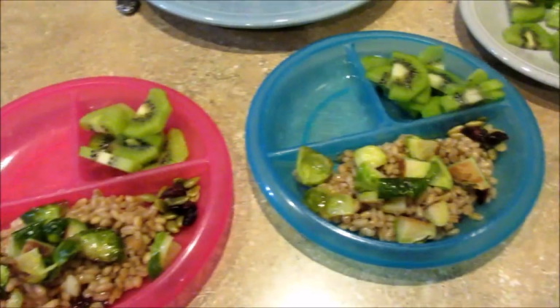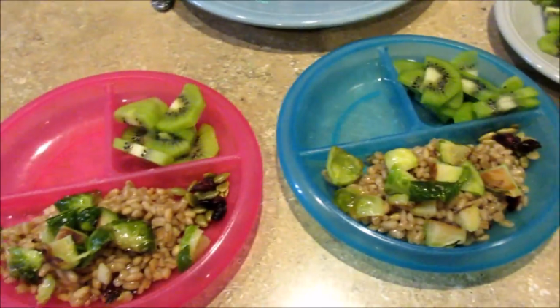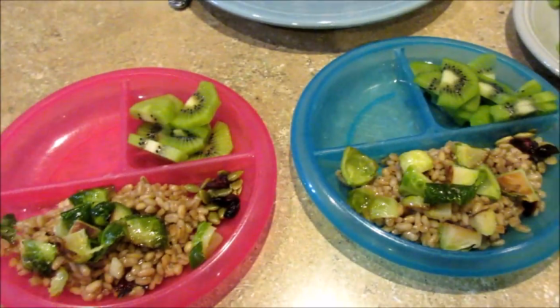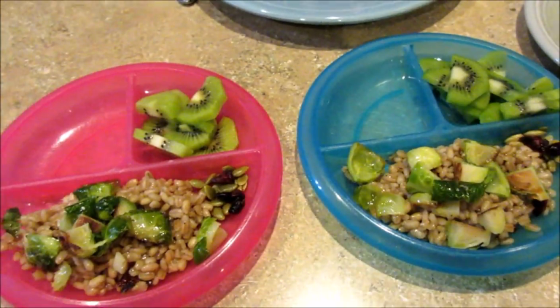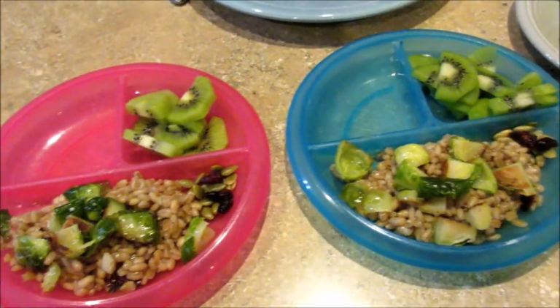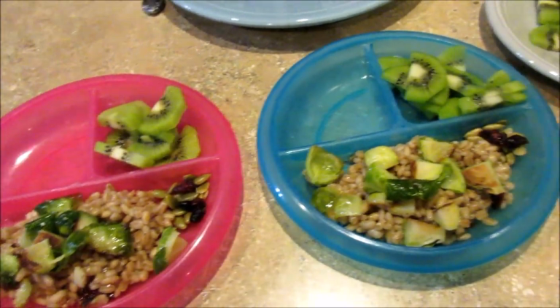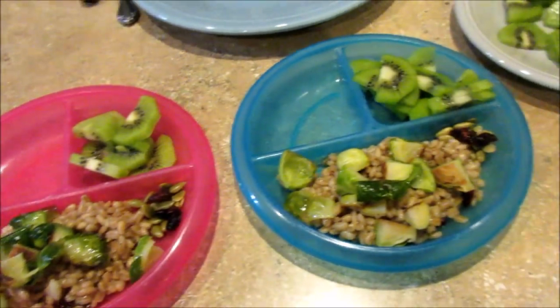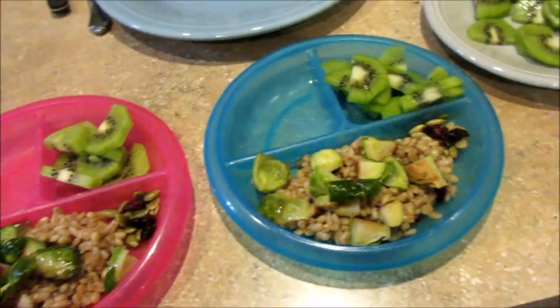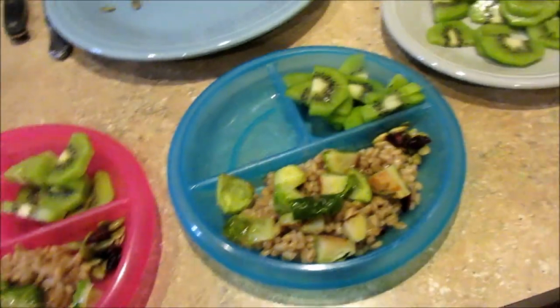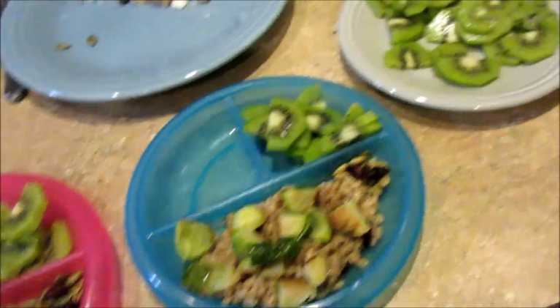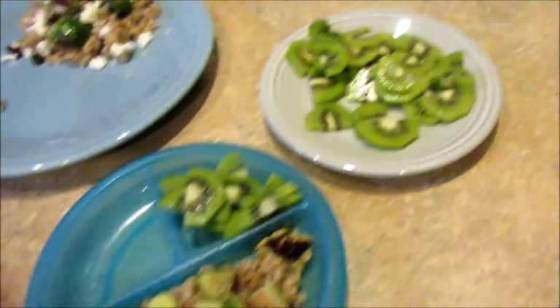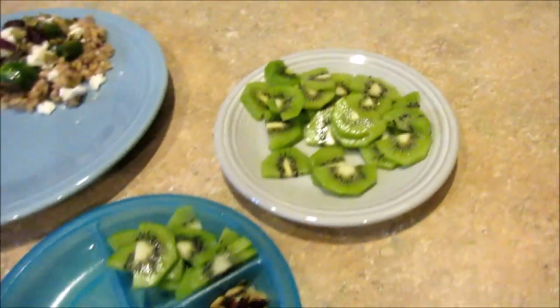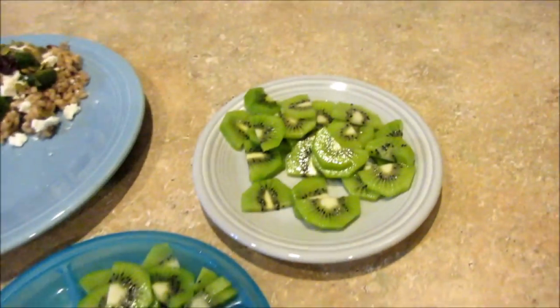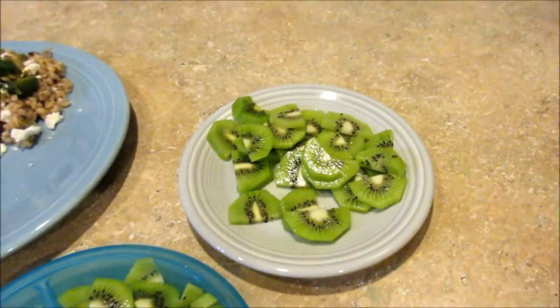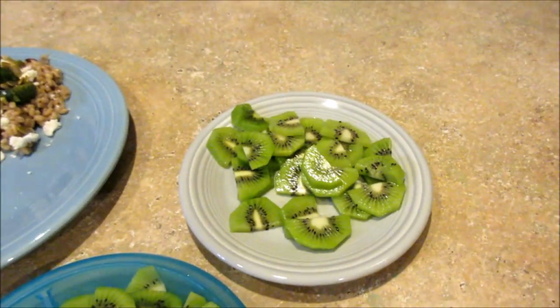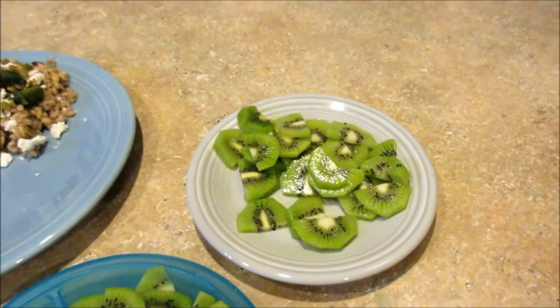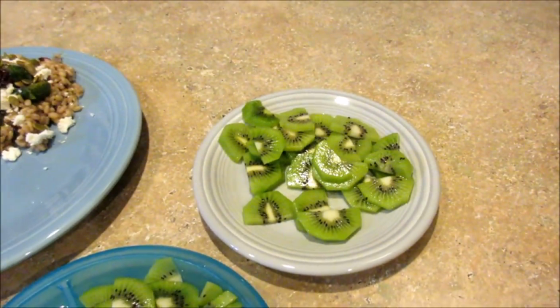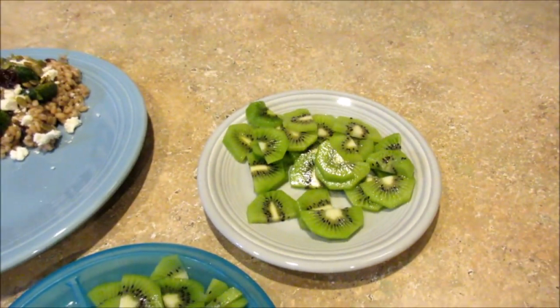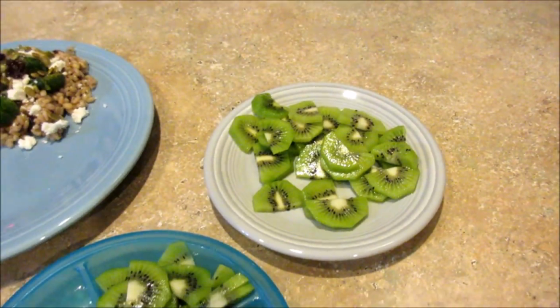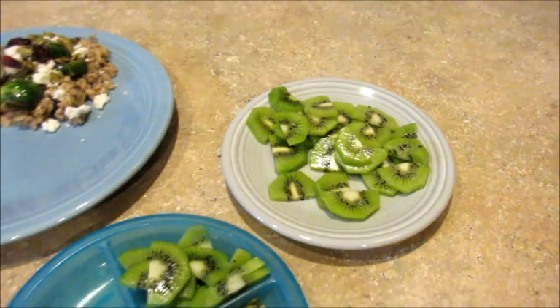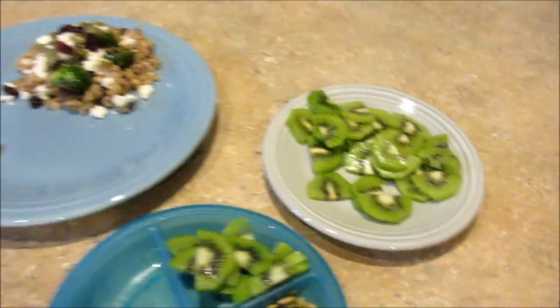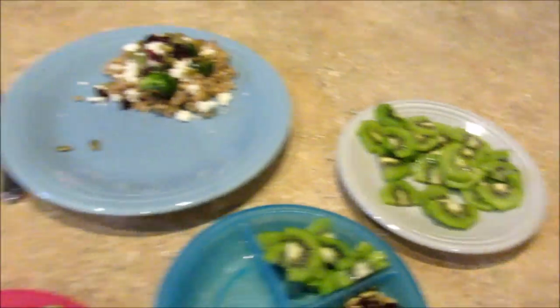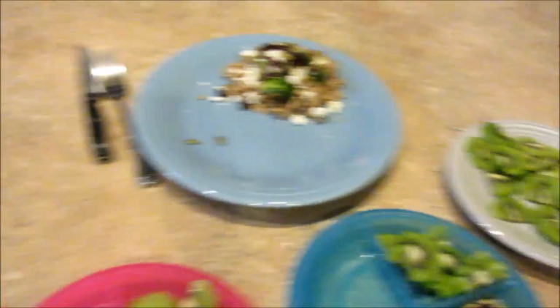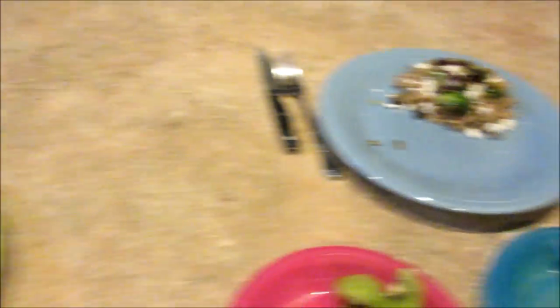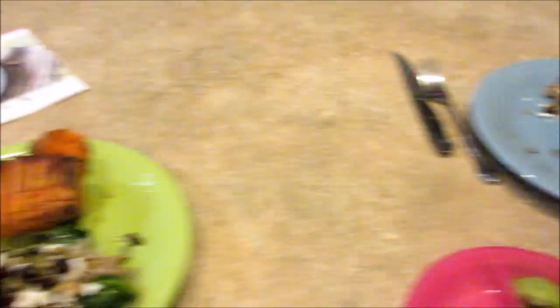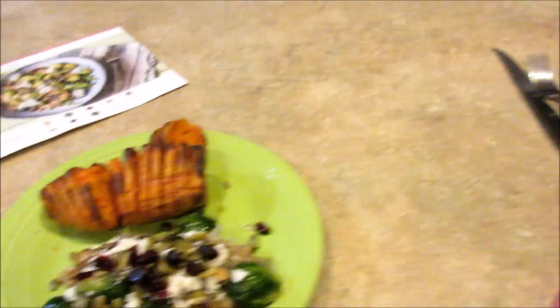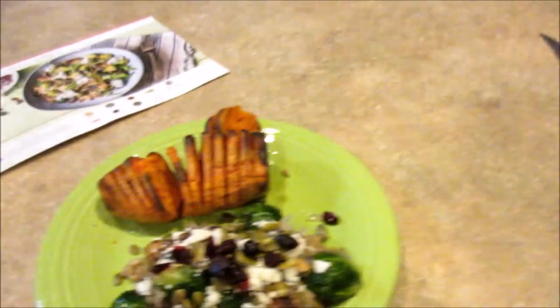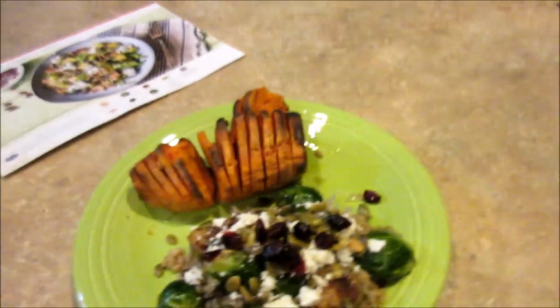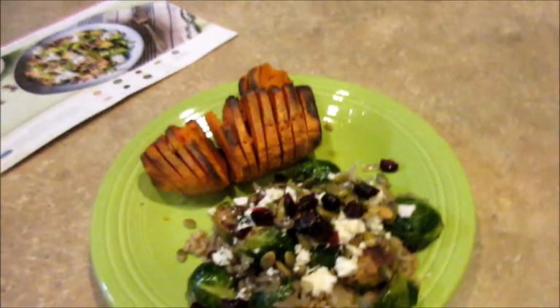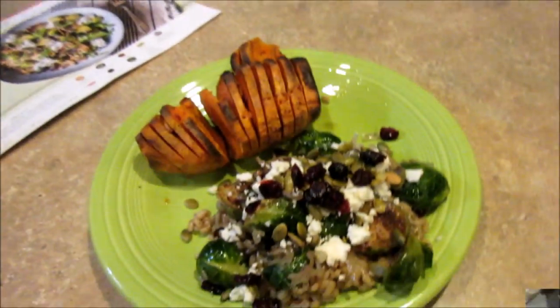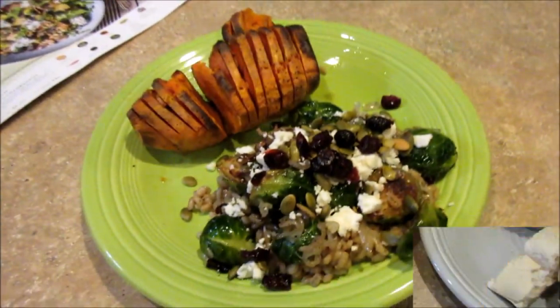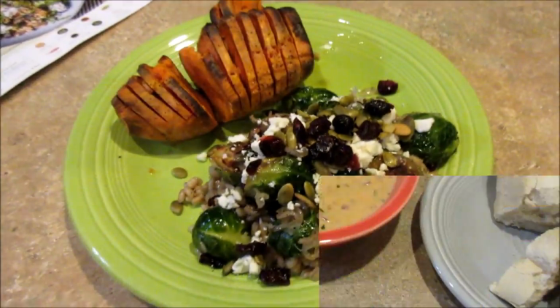Jojo will eat steak, but Jordan probably won't. And then just cut up some kiwis. That's what's for dinner on Wednesday.